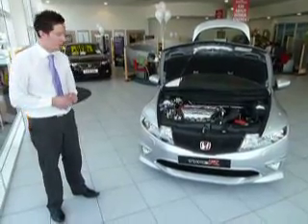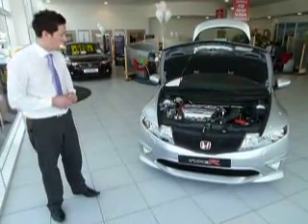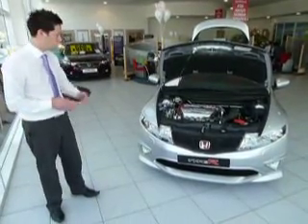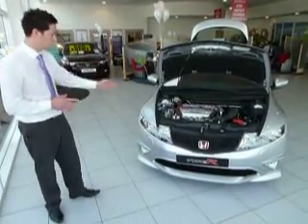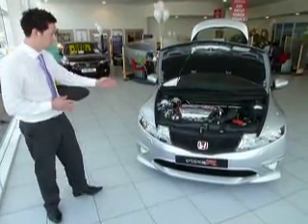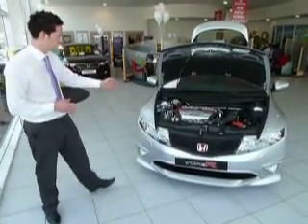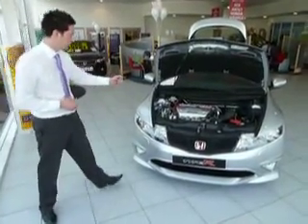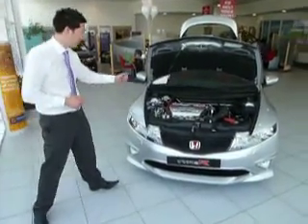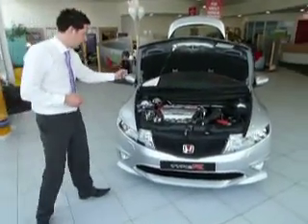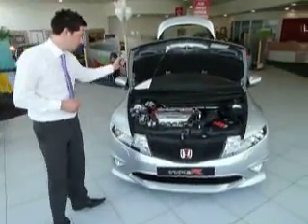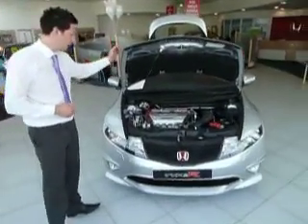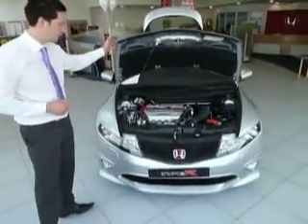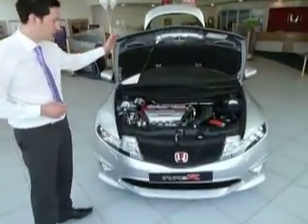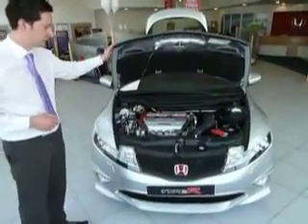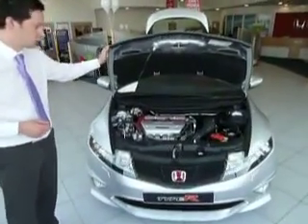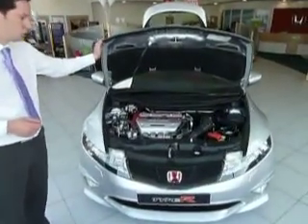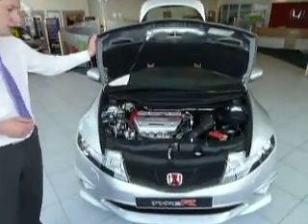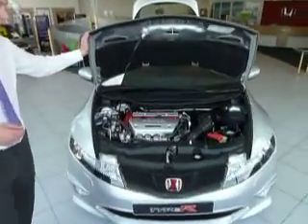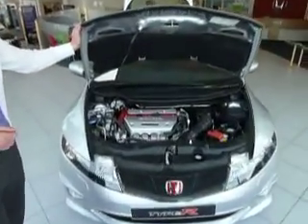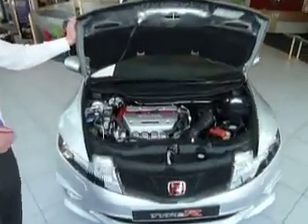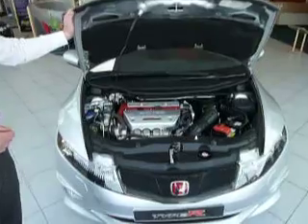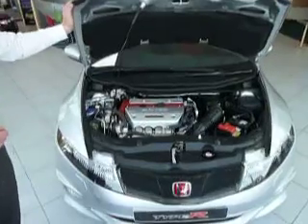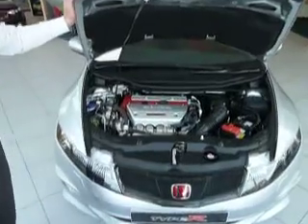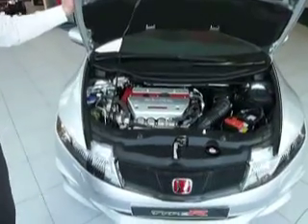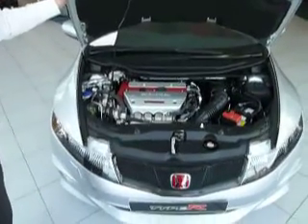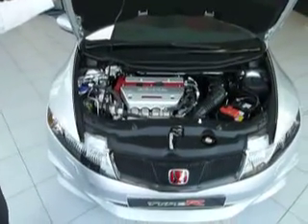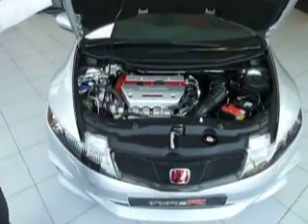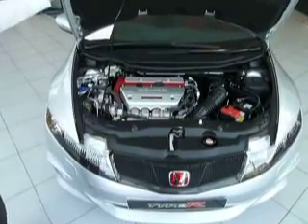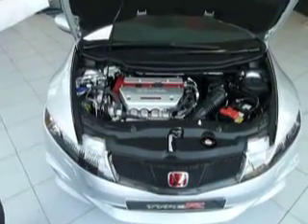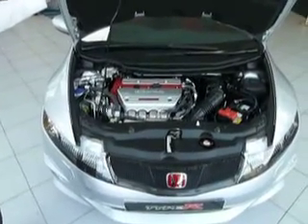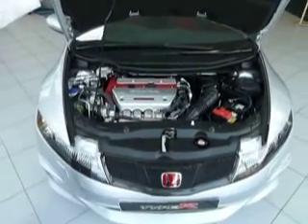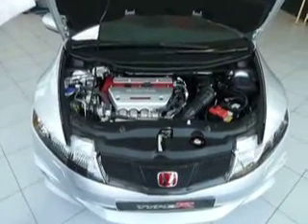As we're looking to the engine bay, this is a 2.0-litre VTEC engine with 201 brake horsepower.